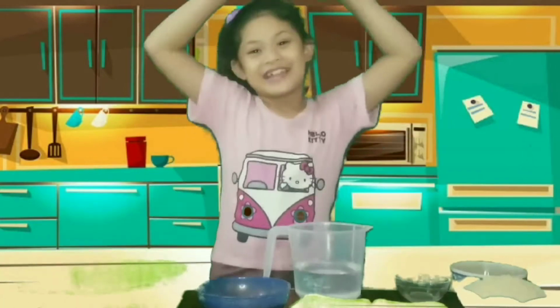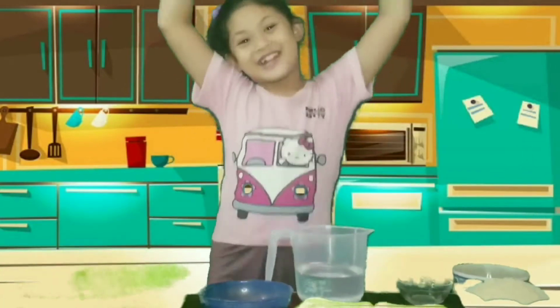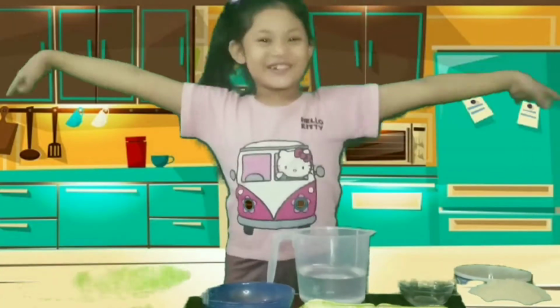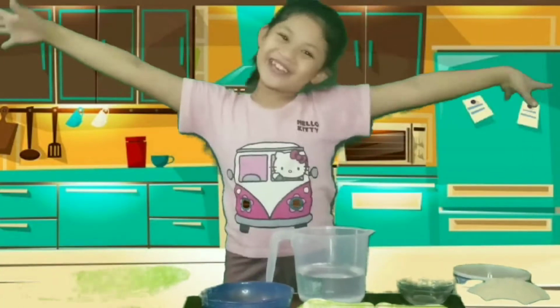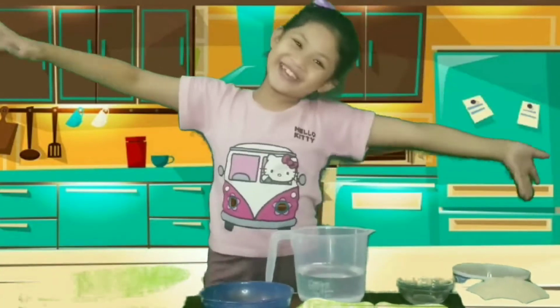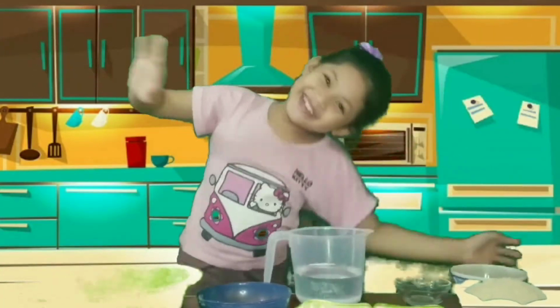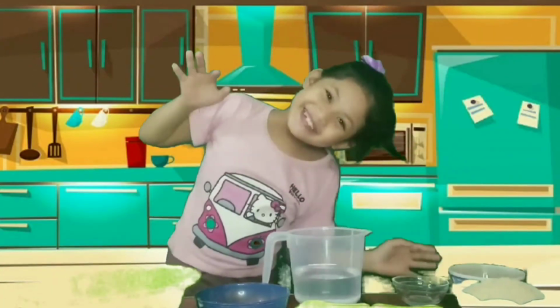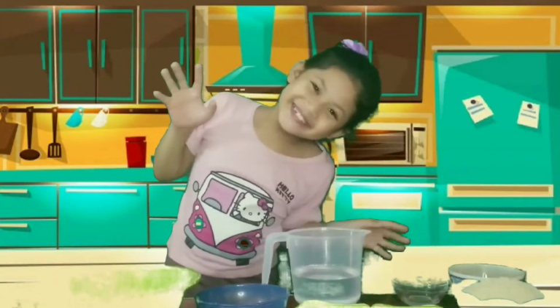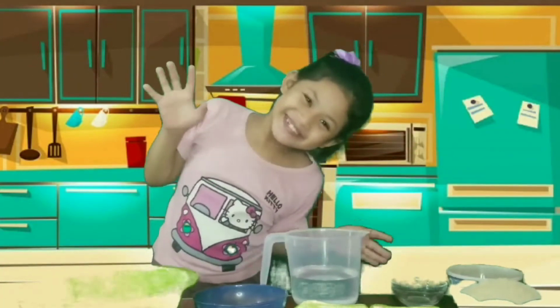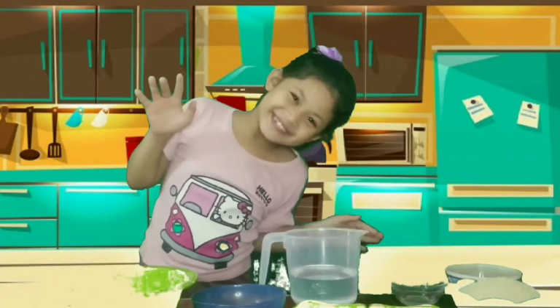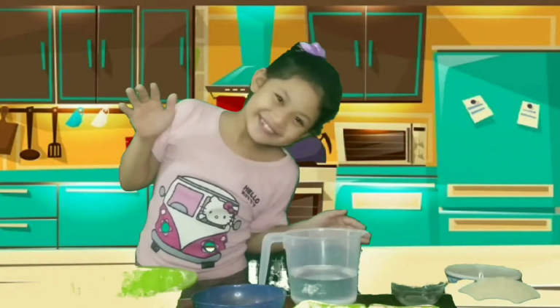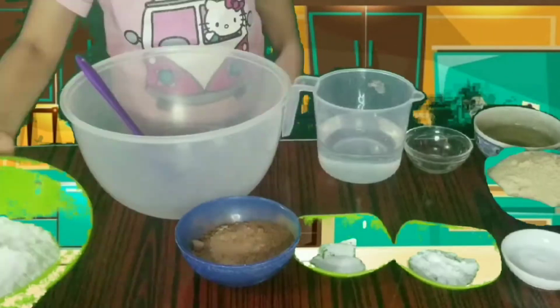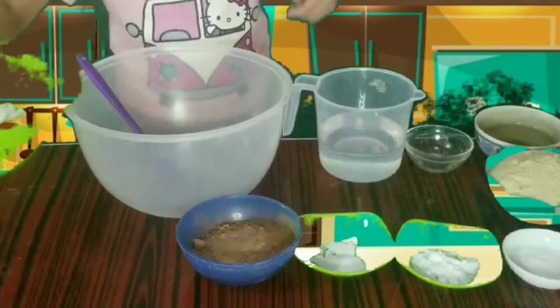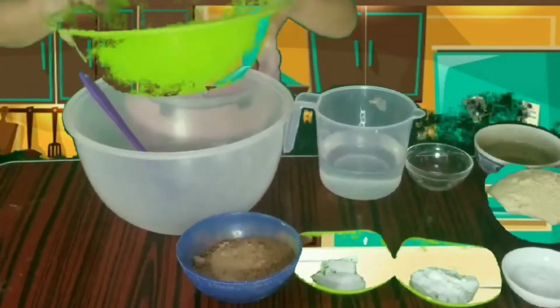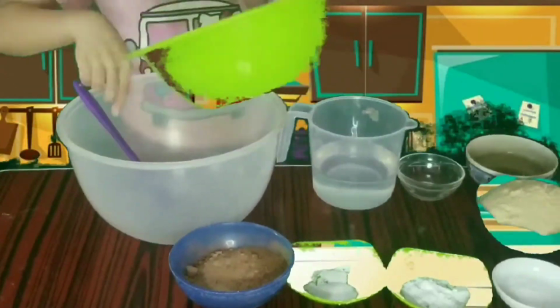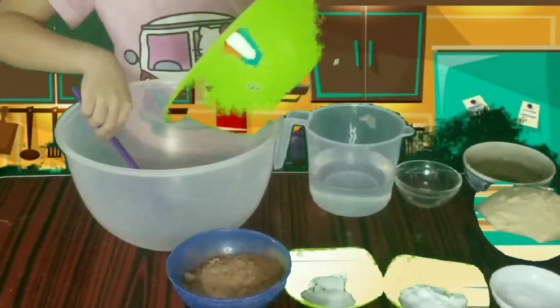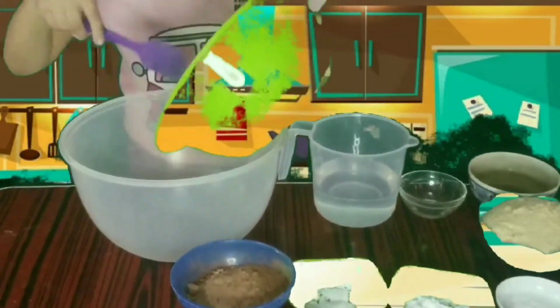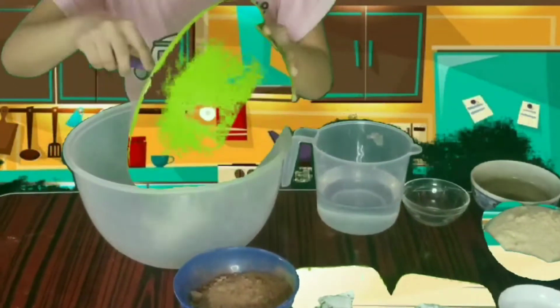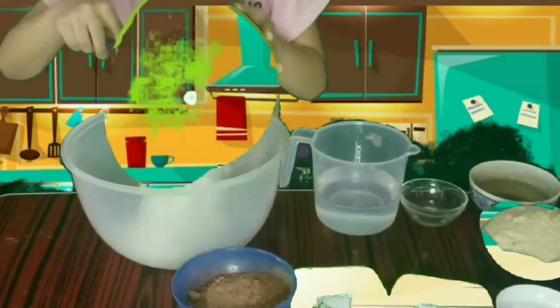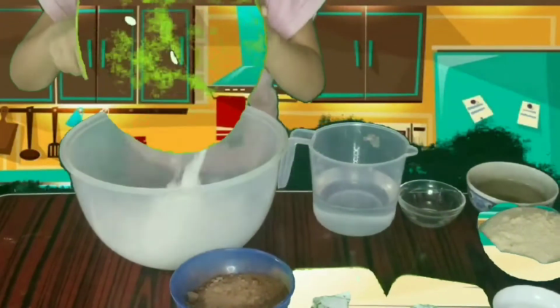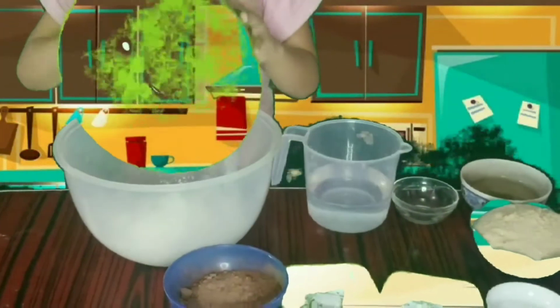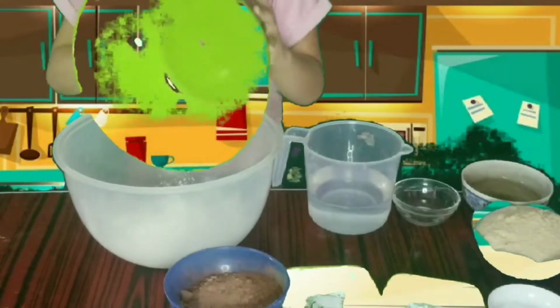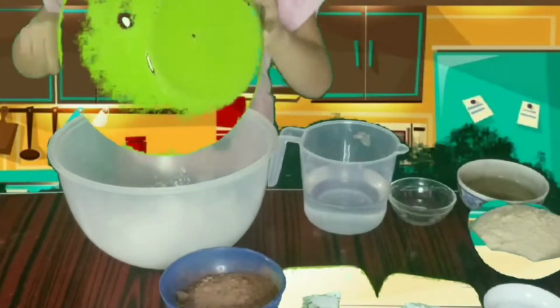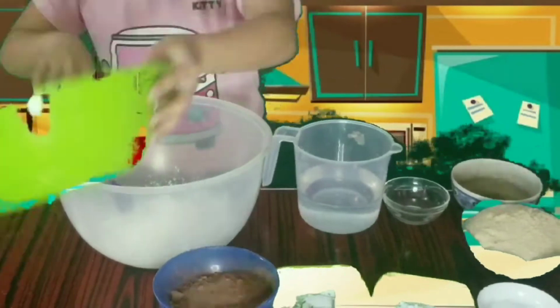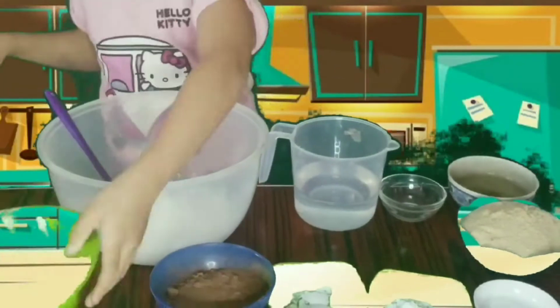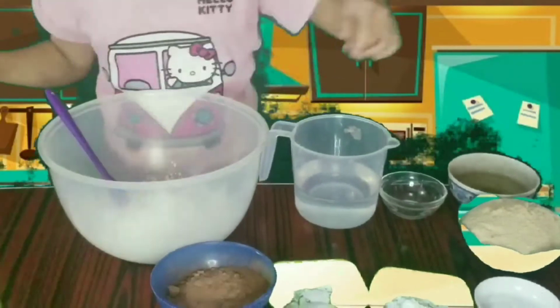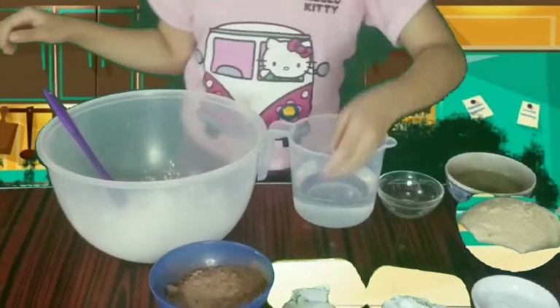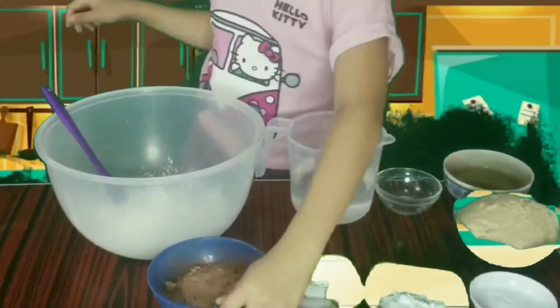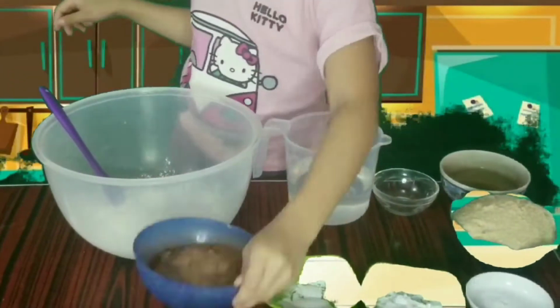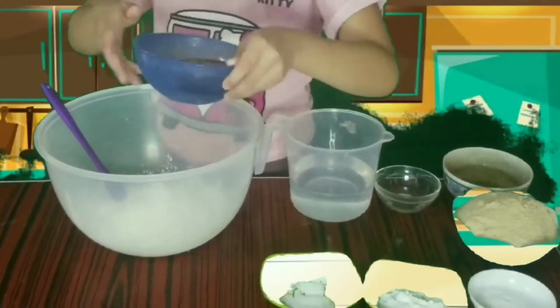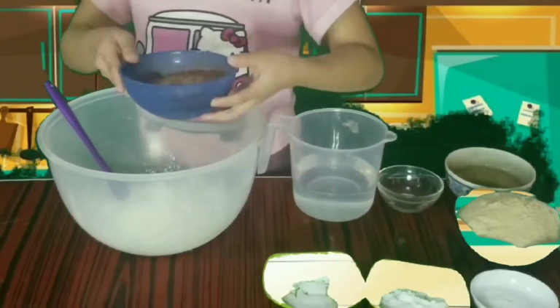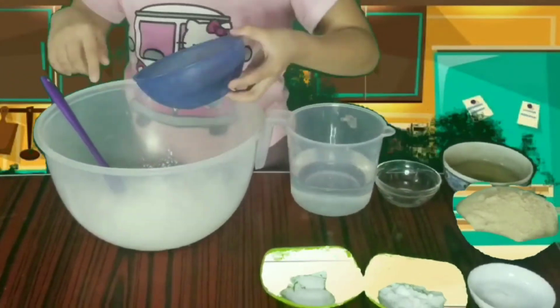Let's start baking! First, we will mix all the dry ingredients.